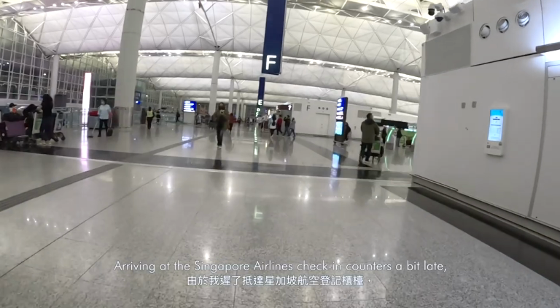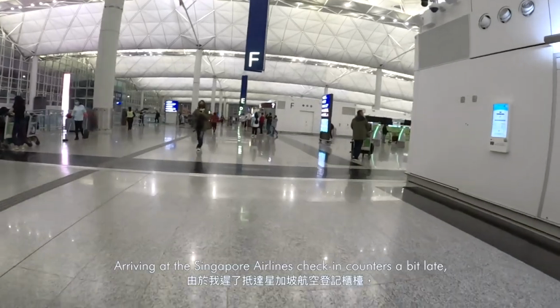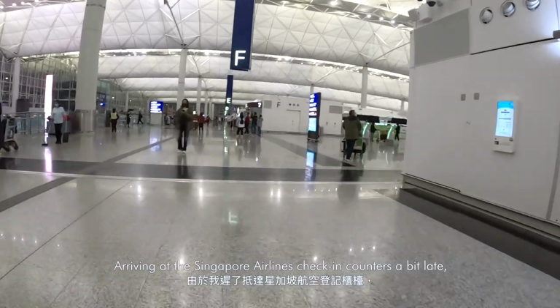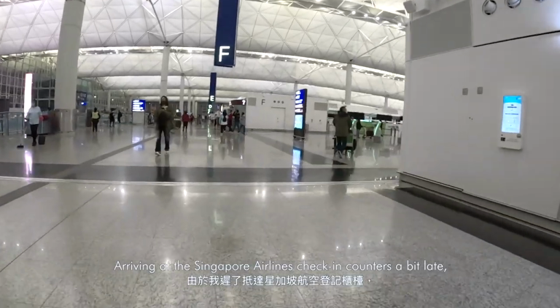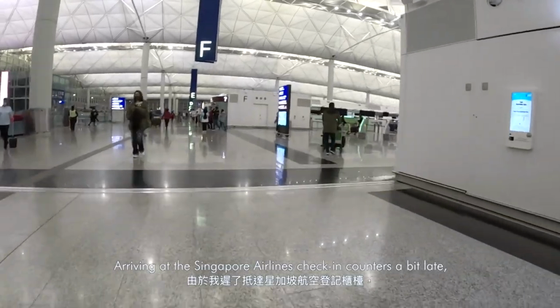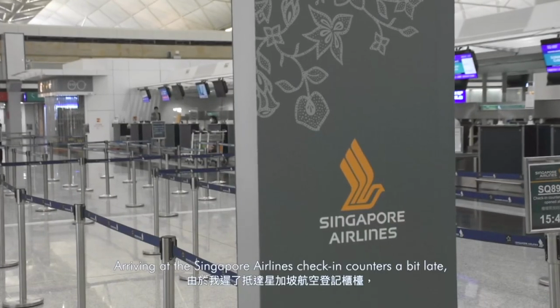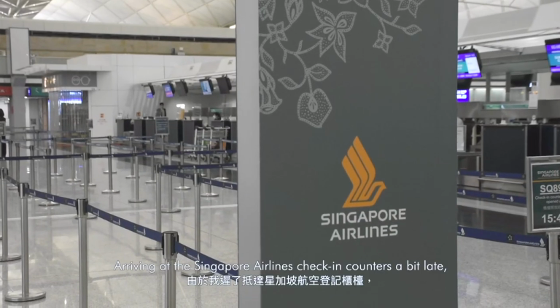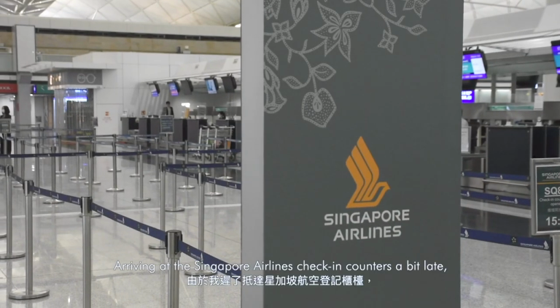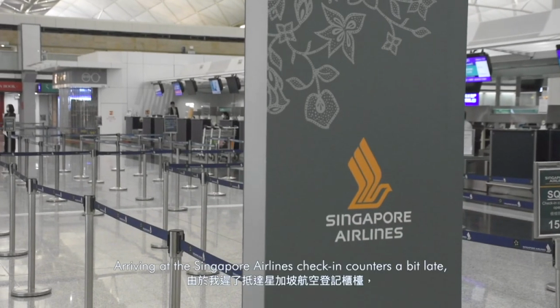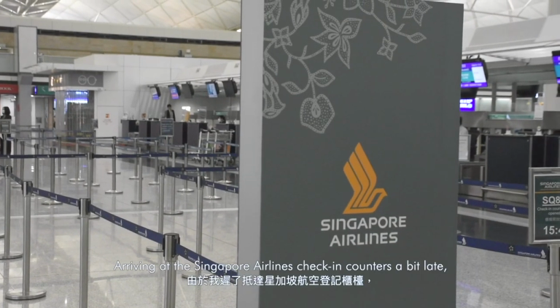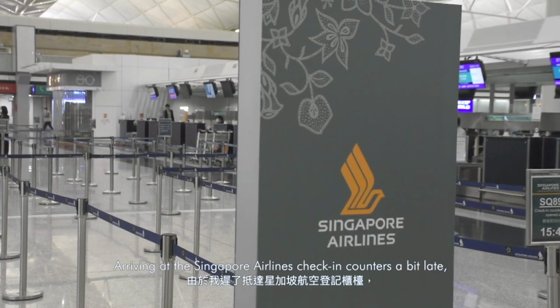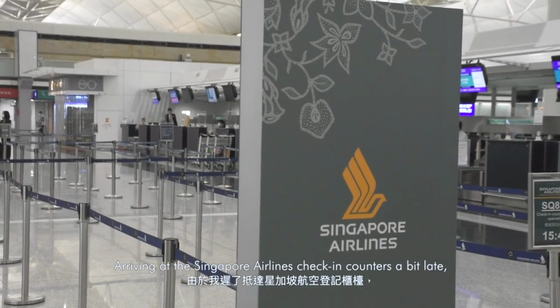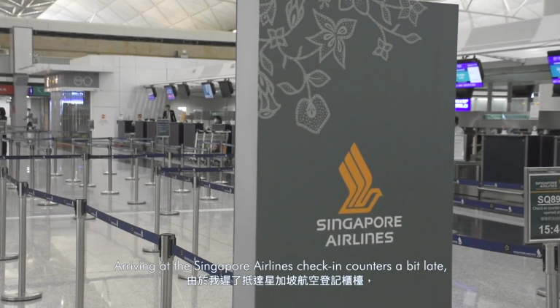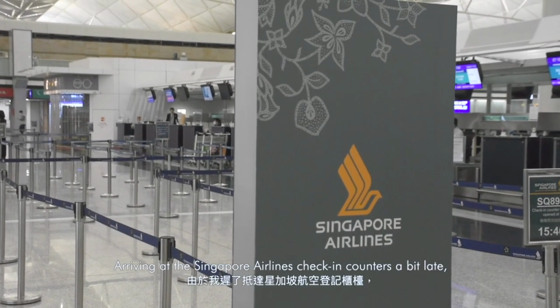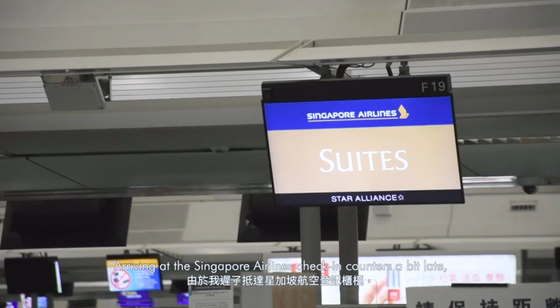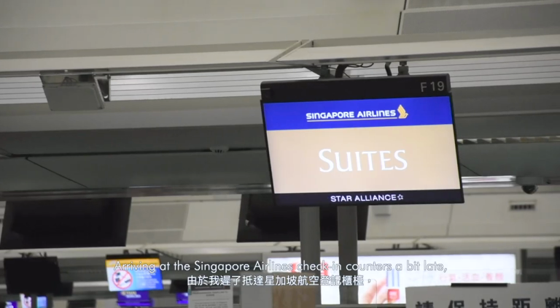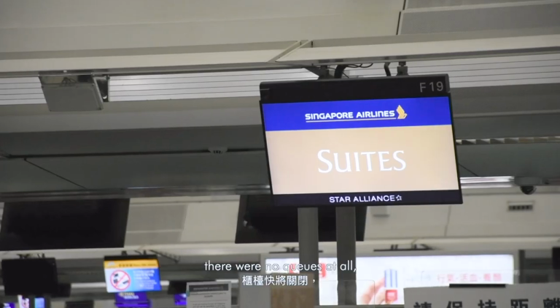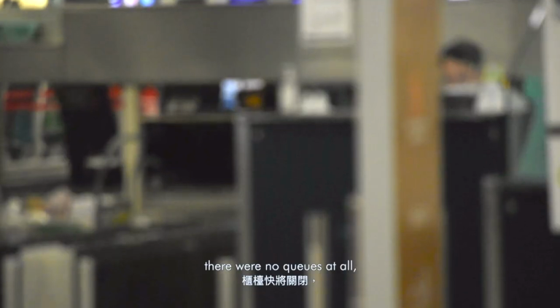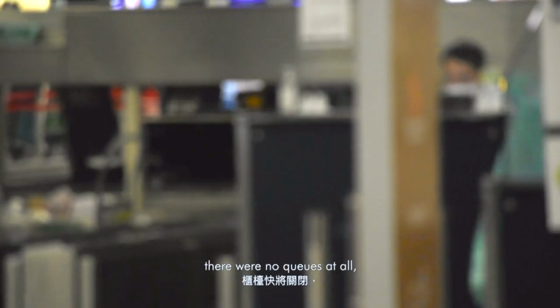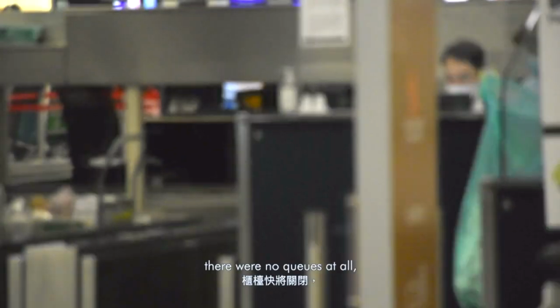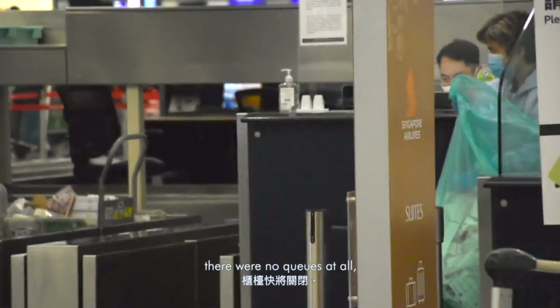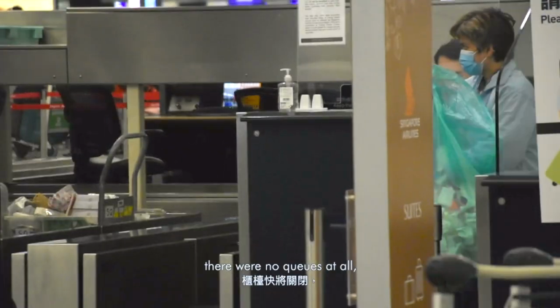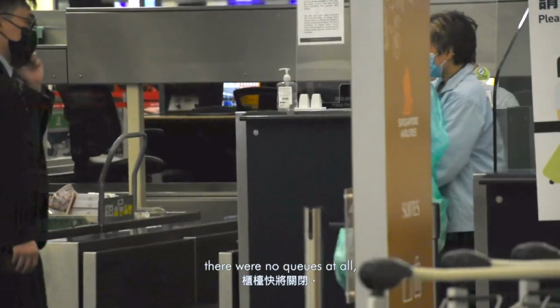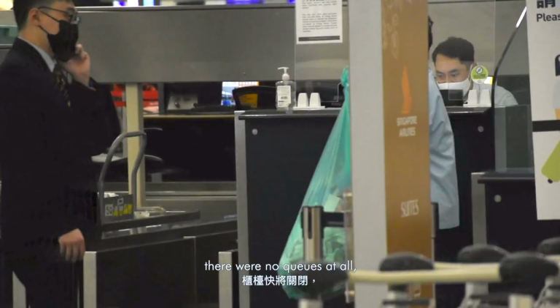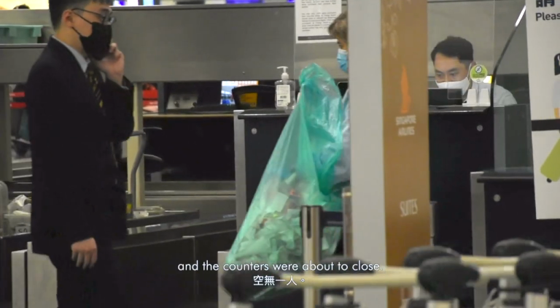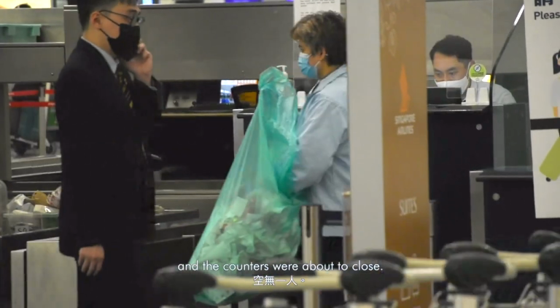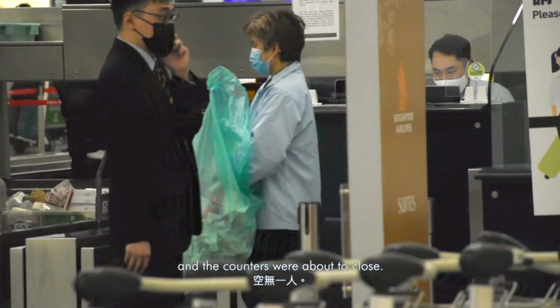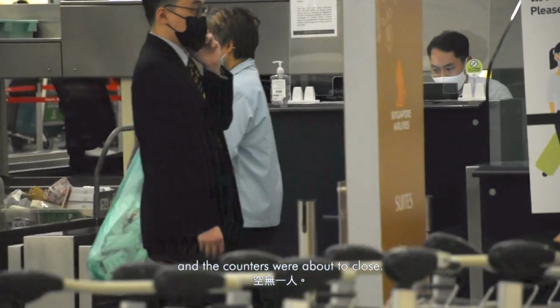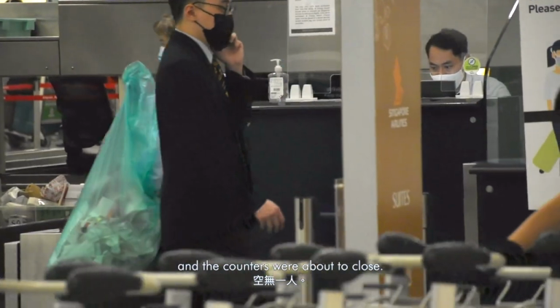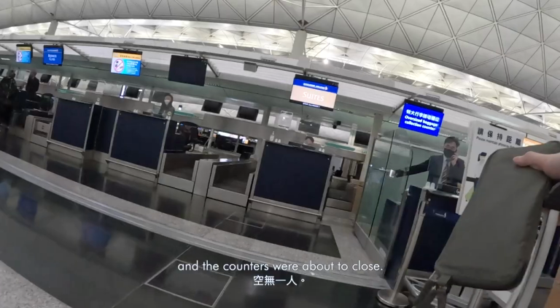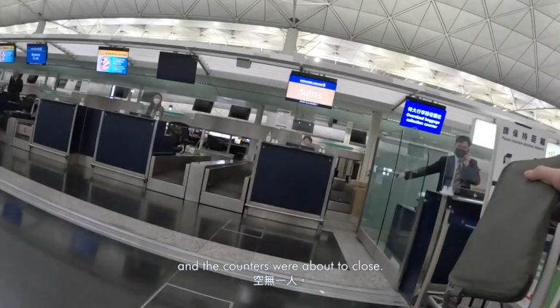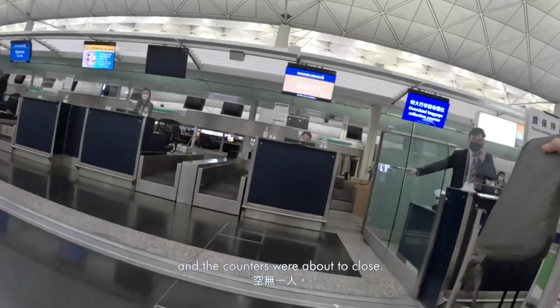Arriving at the Singapore Airlines check-in counters a bit late, there were no queues at all, and the counters were about to close.